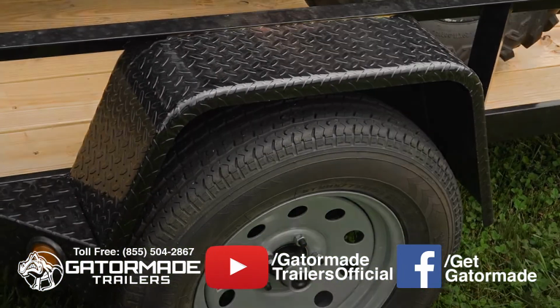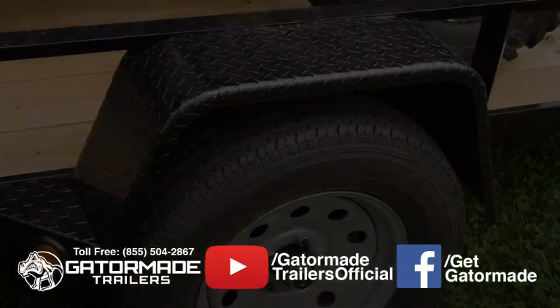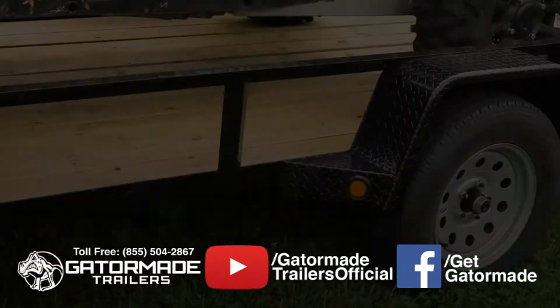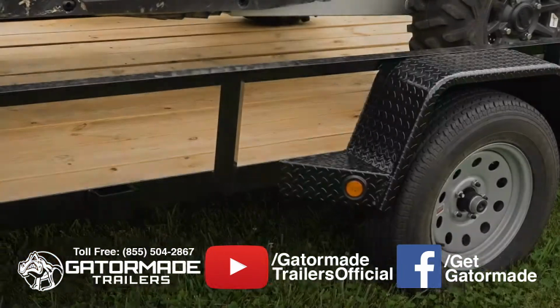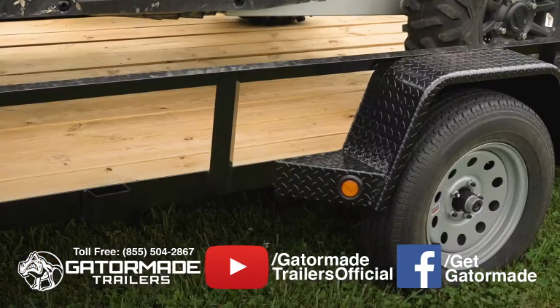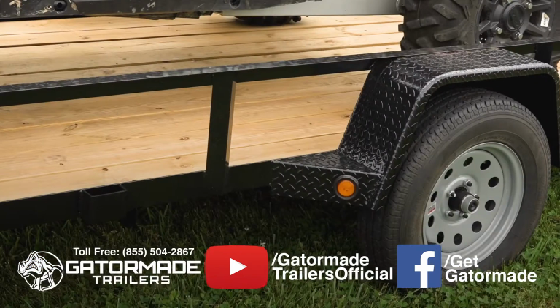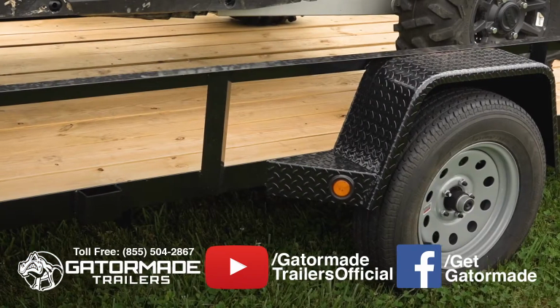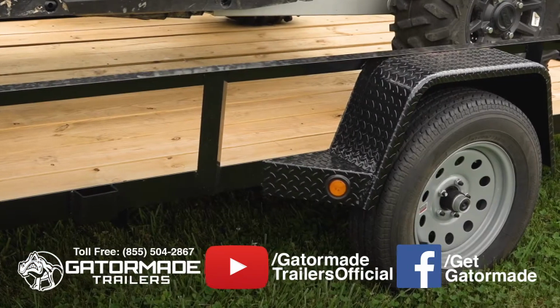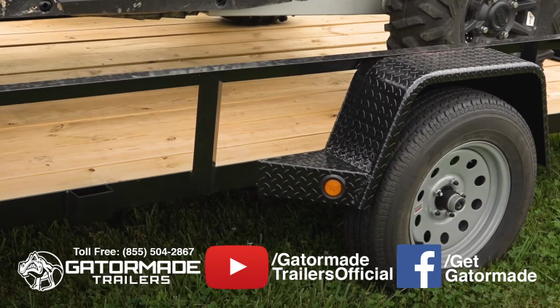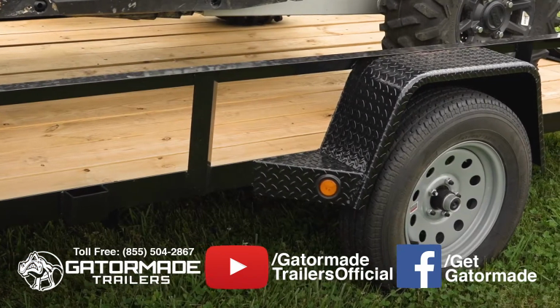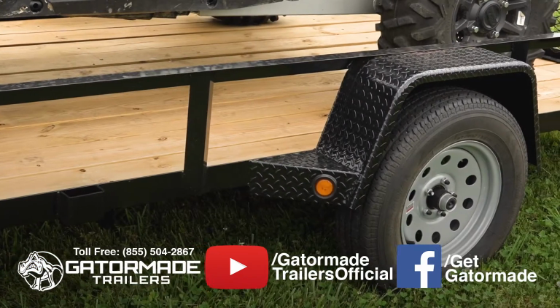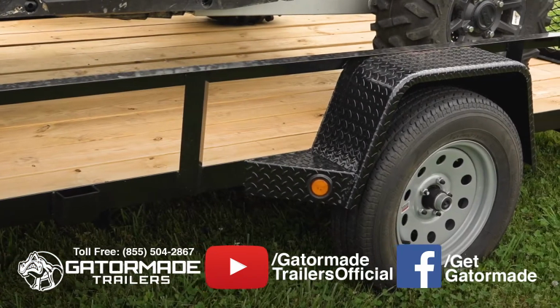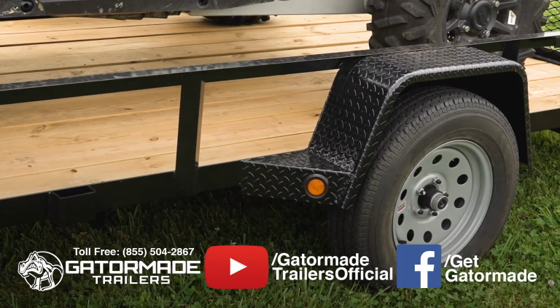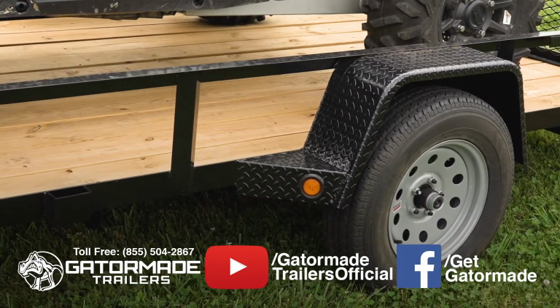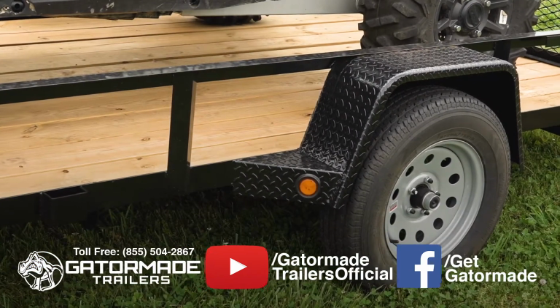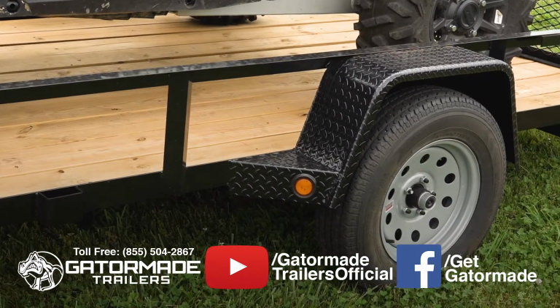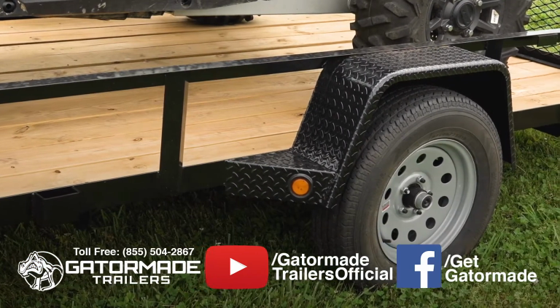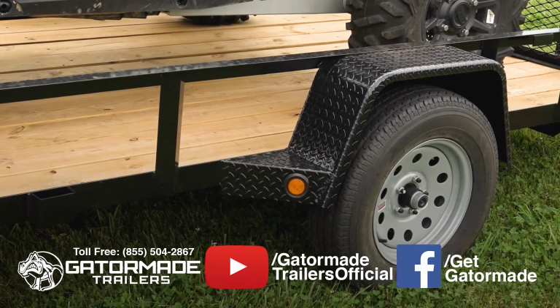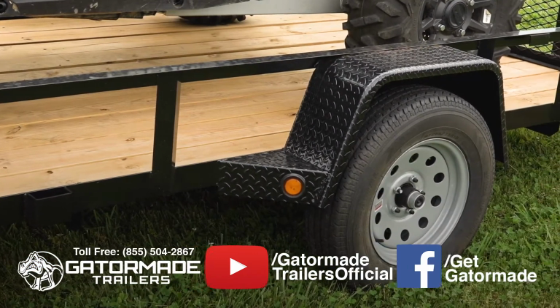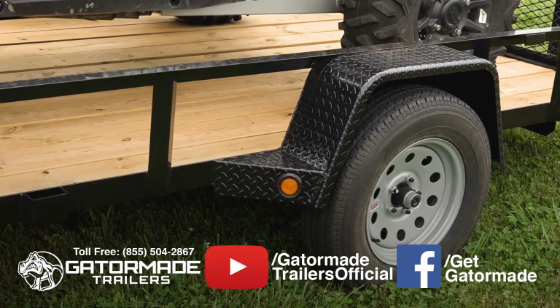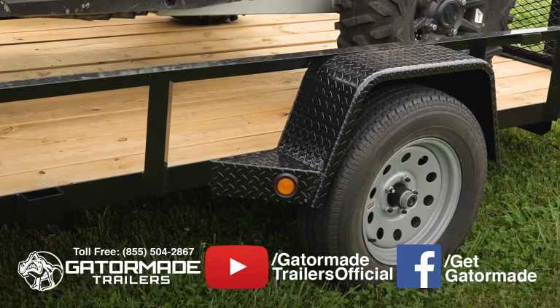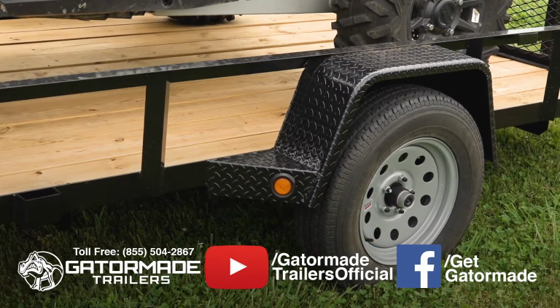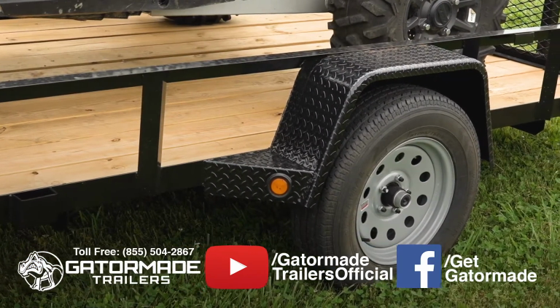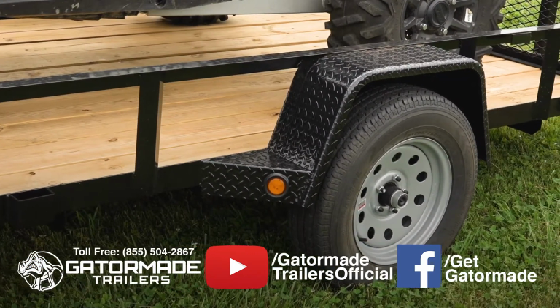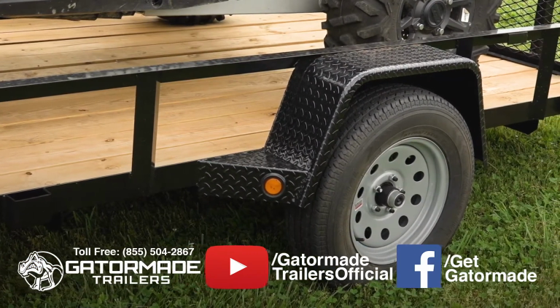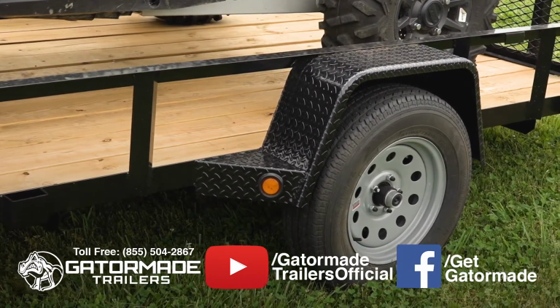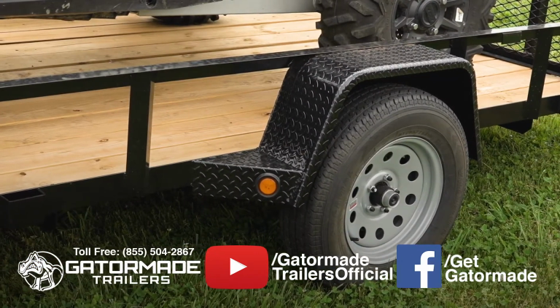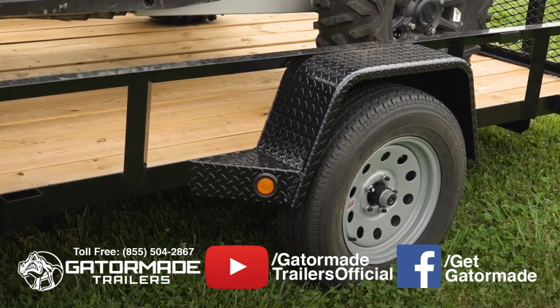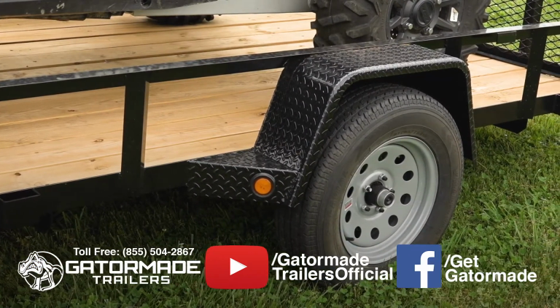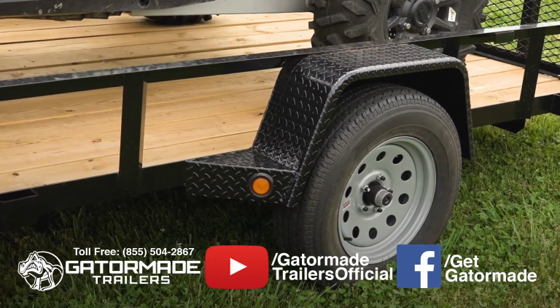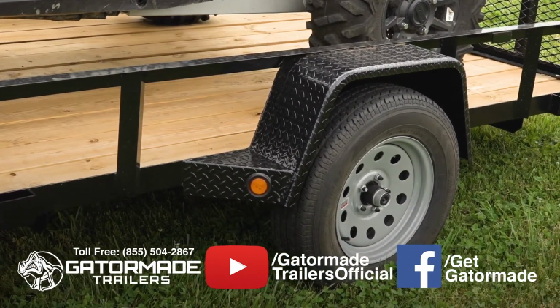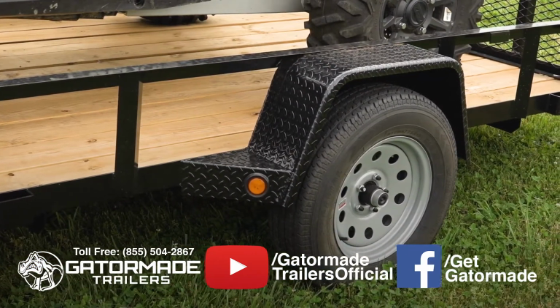15-inch radial tires provide a smooth, easy ride that offers 50% or more longevity when compared to the cheaper bias ply tires.